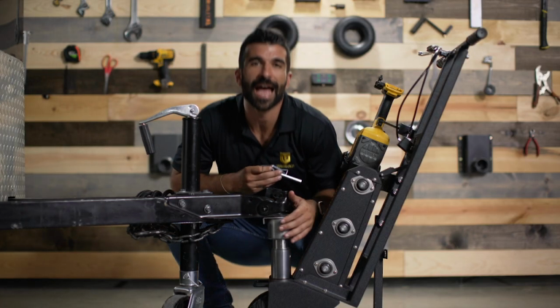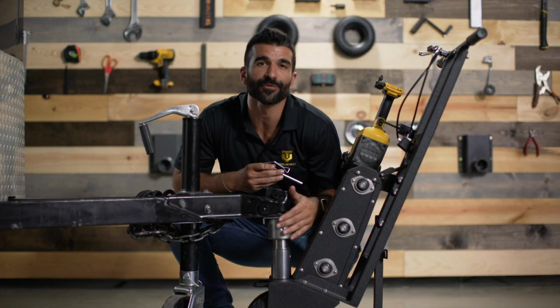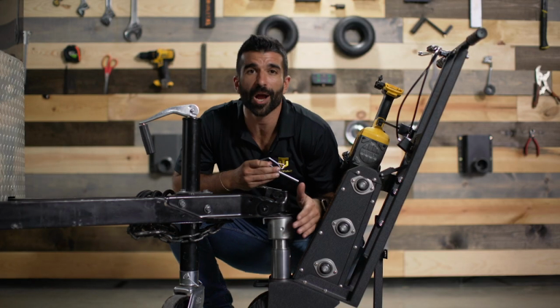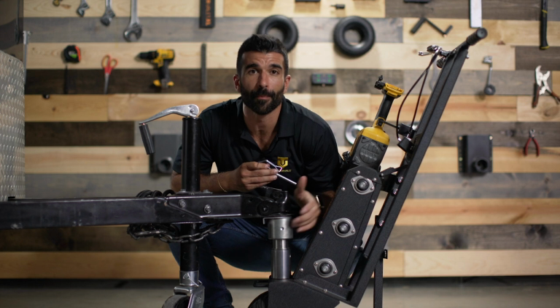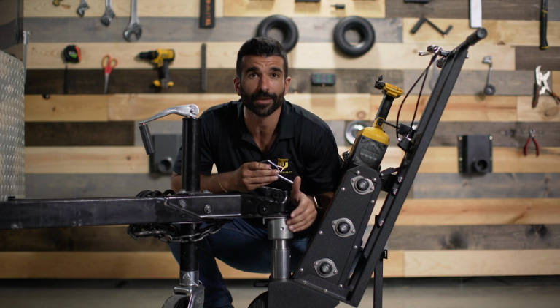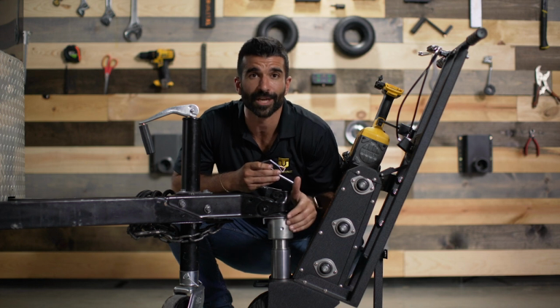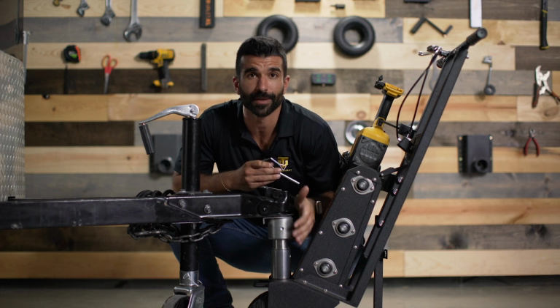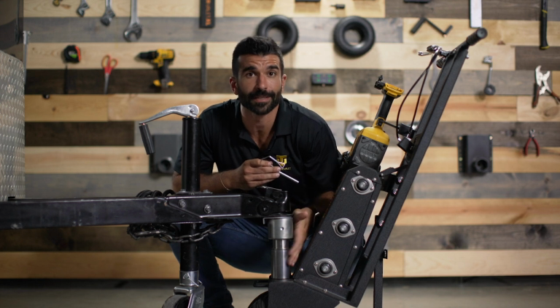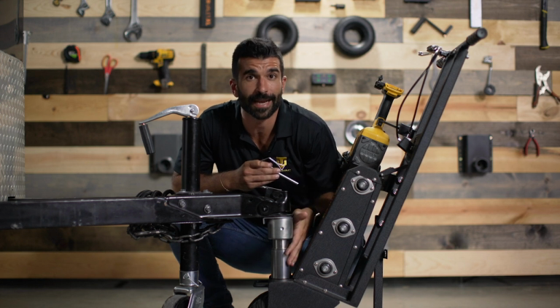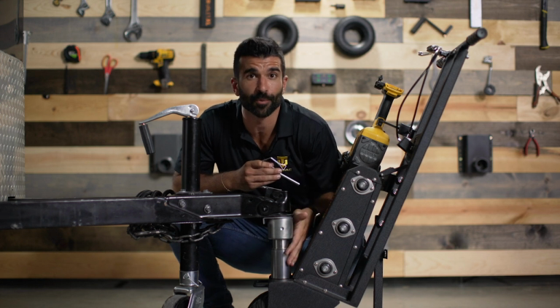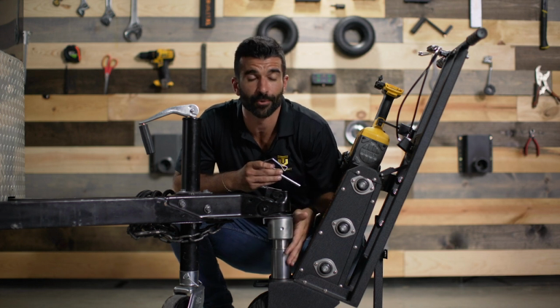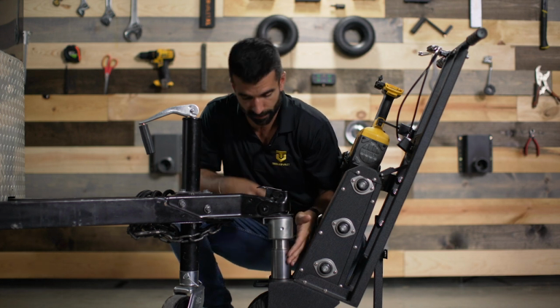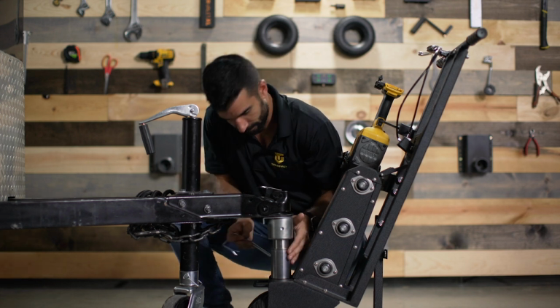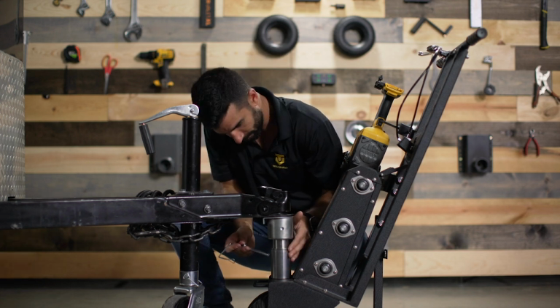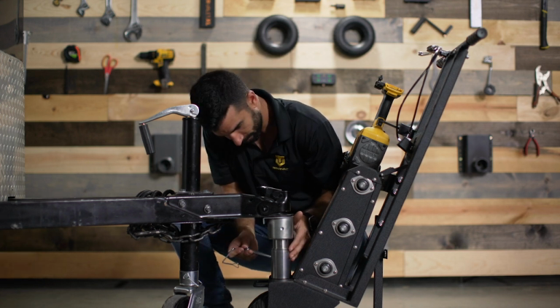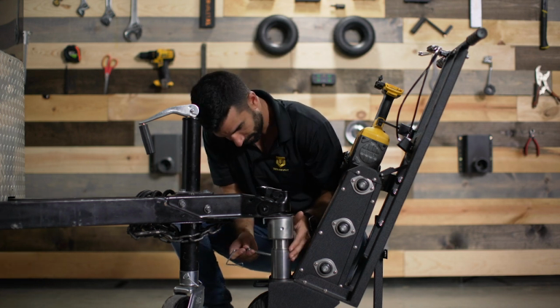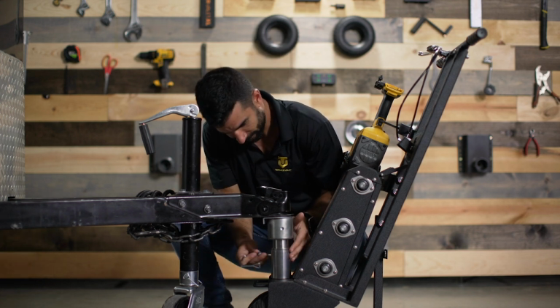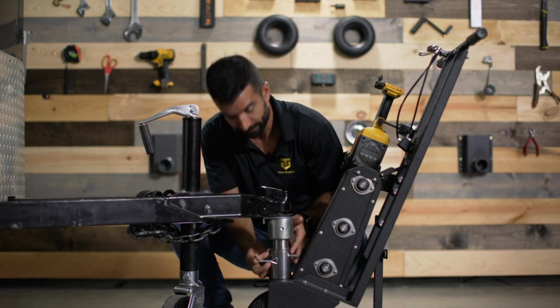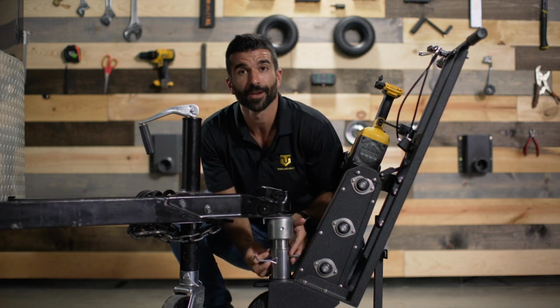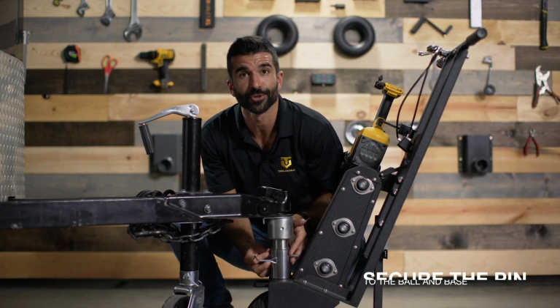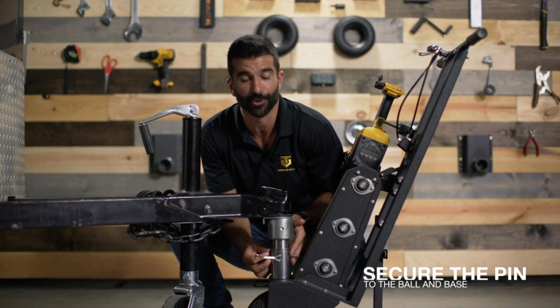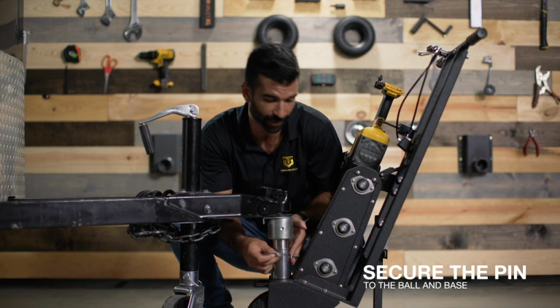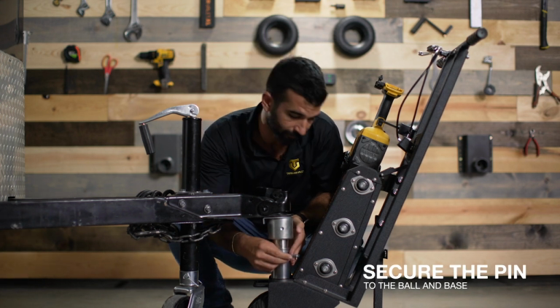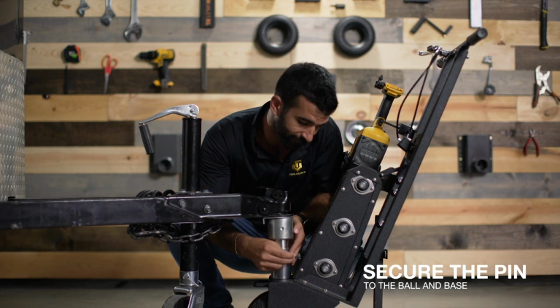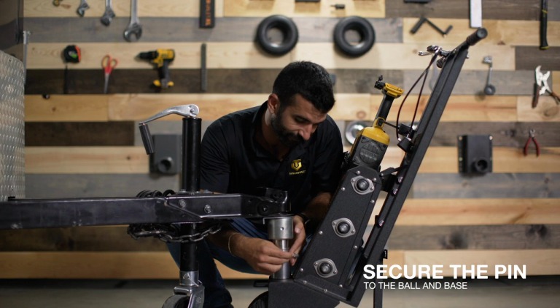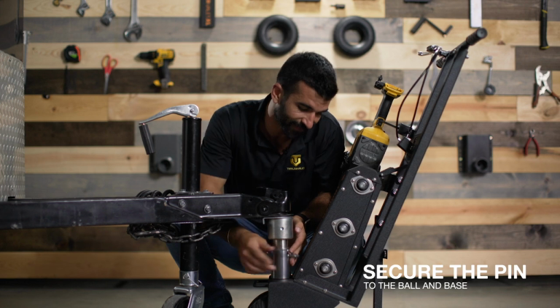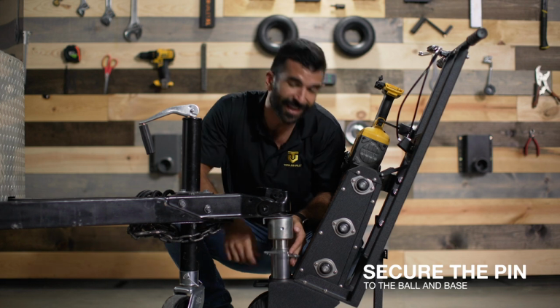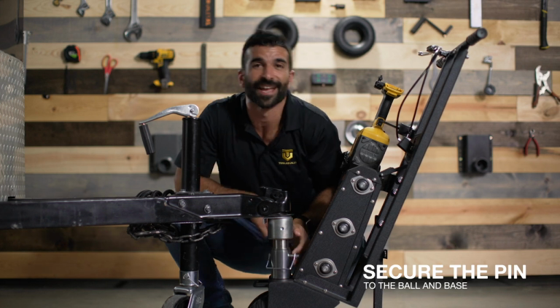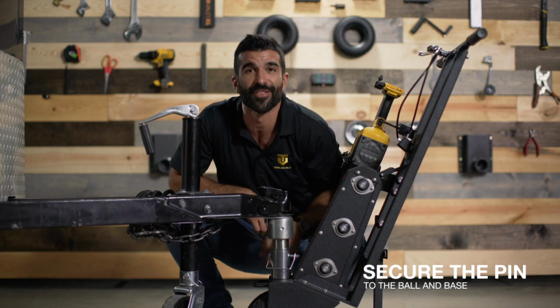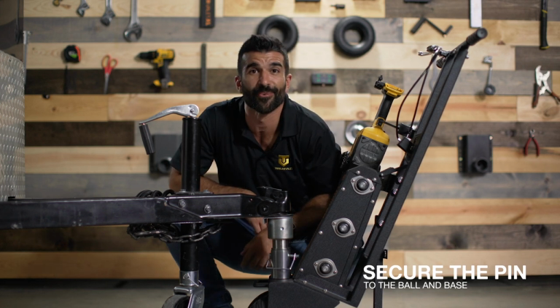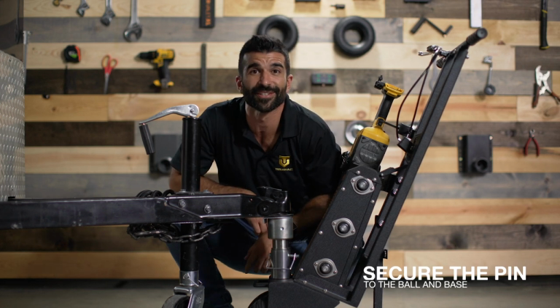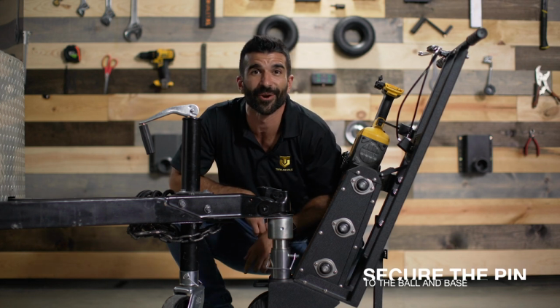After dropping the ball attachment to the XL Pro receiver, secure the pin, and then you're ready to go.